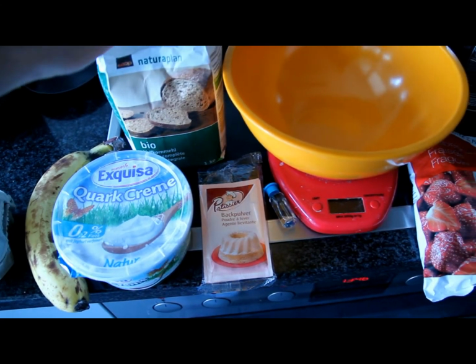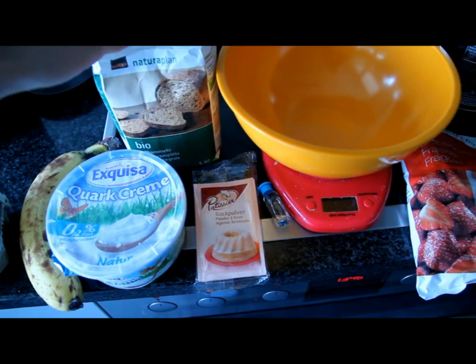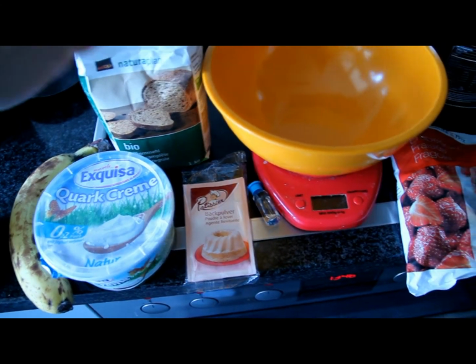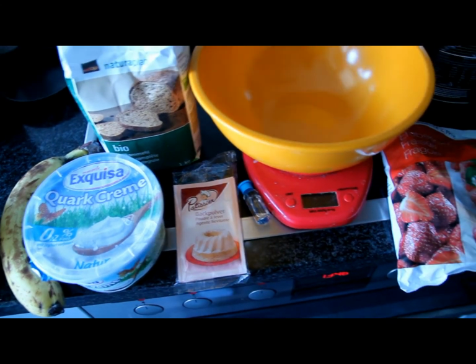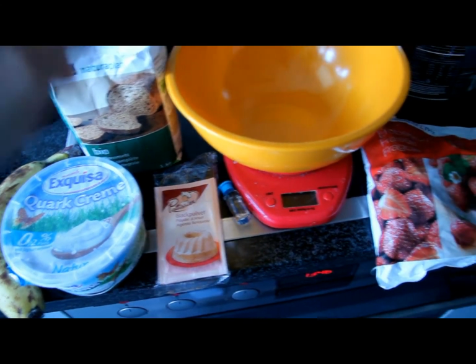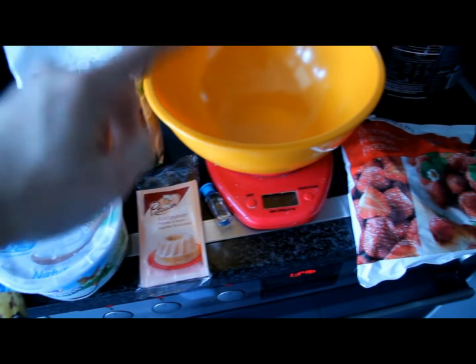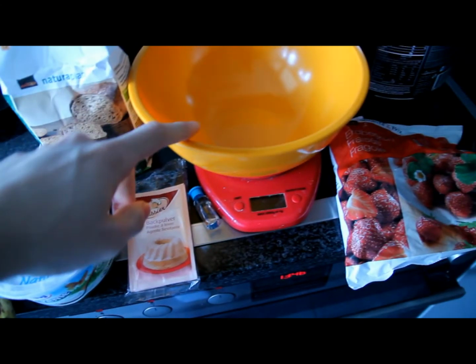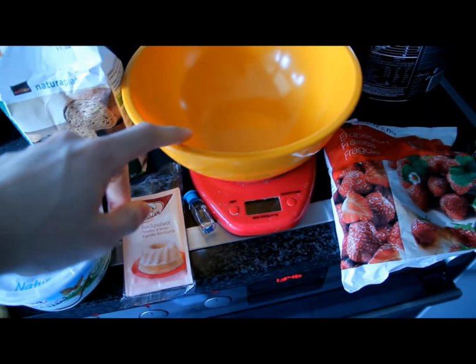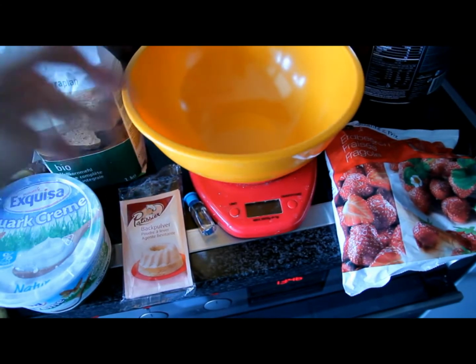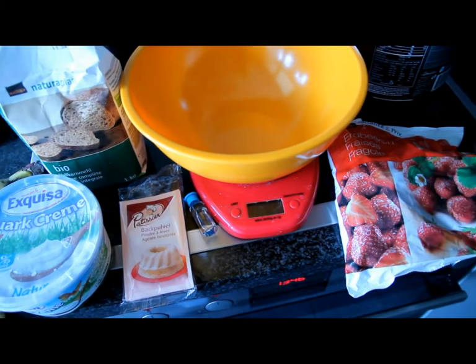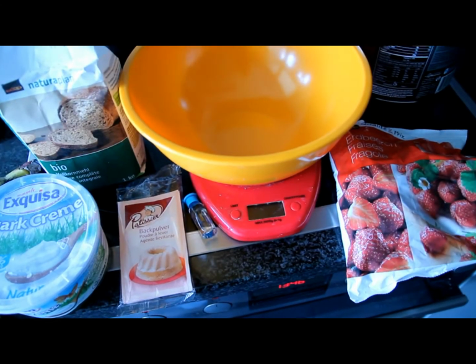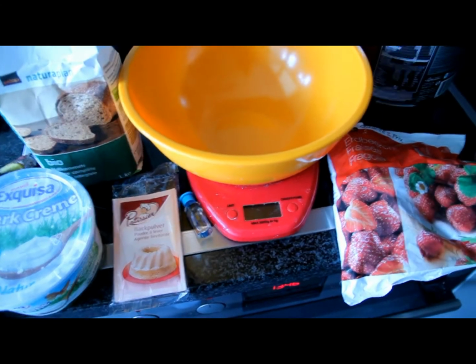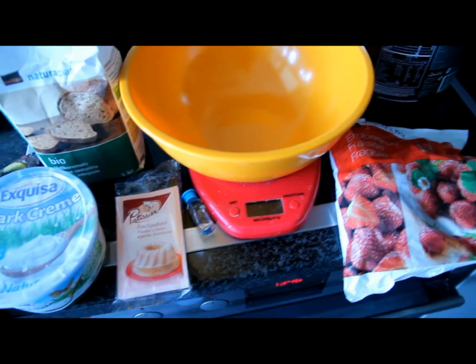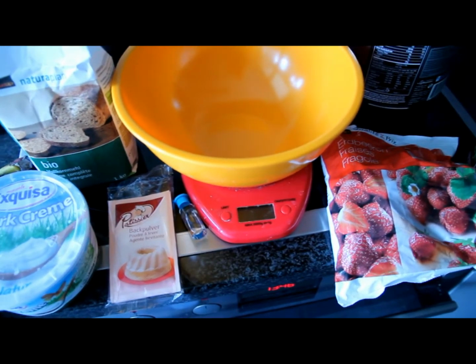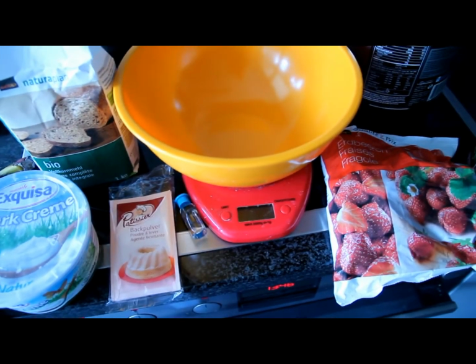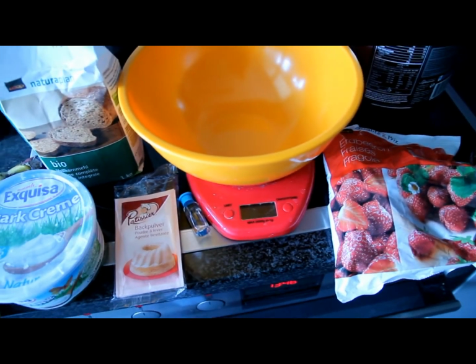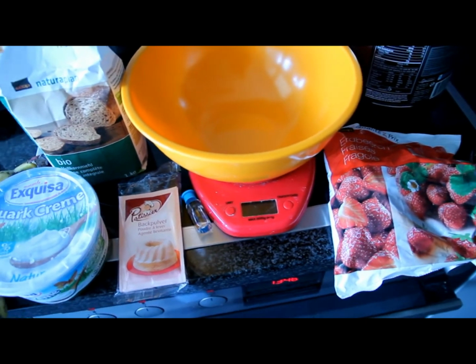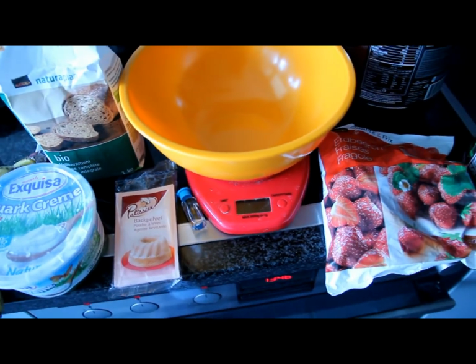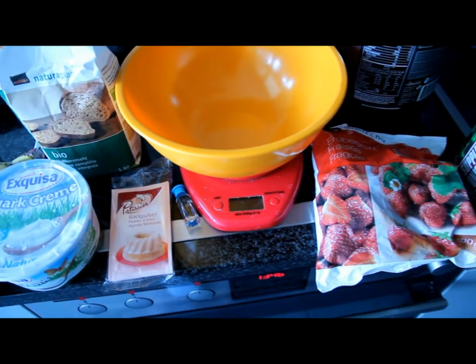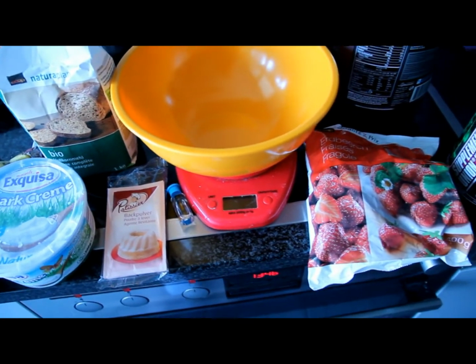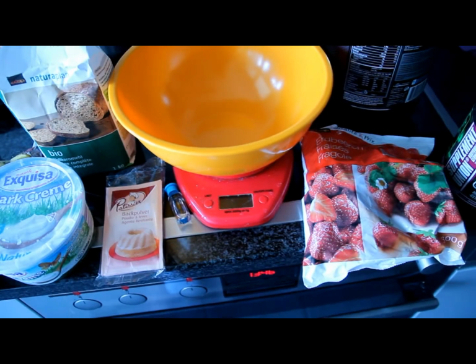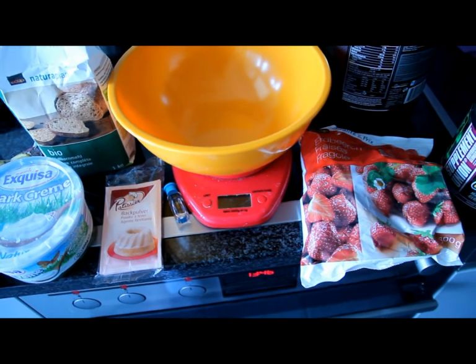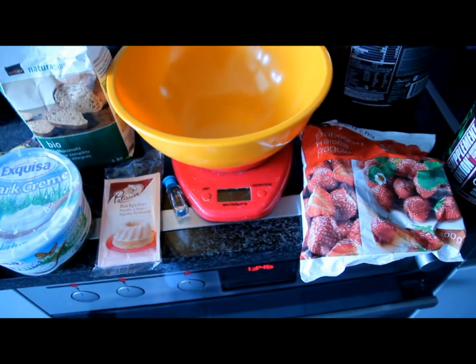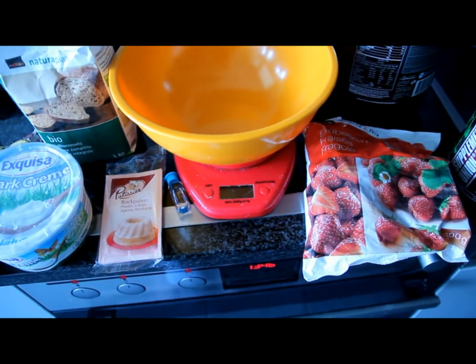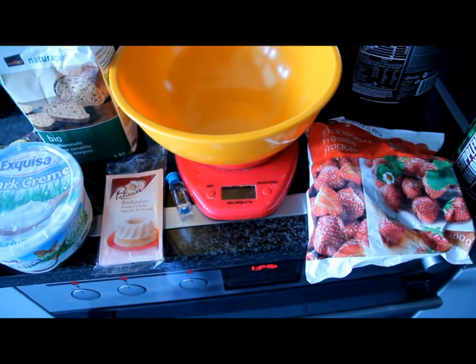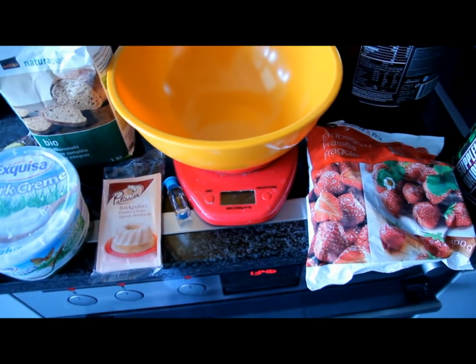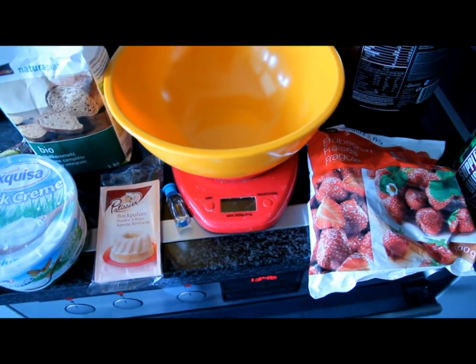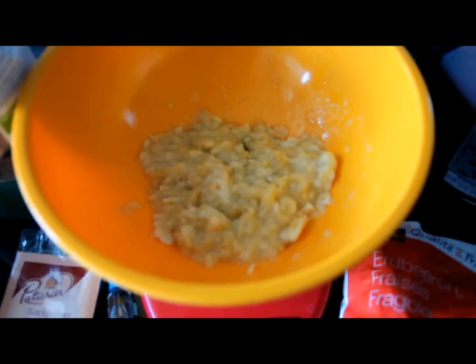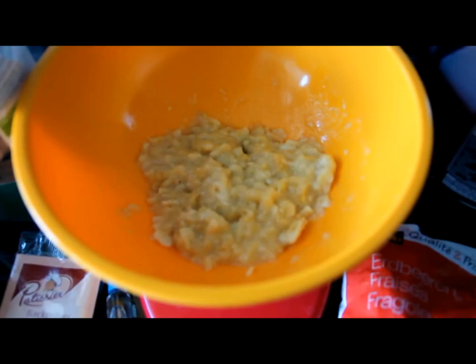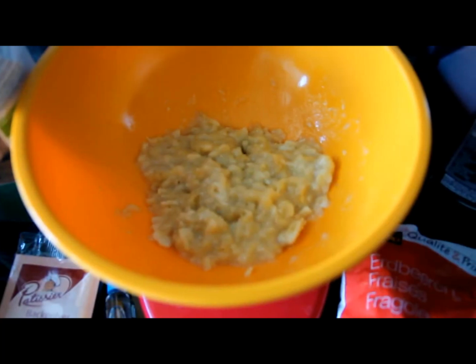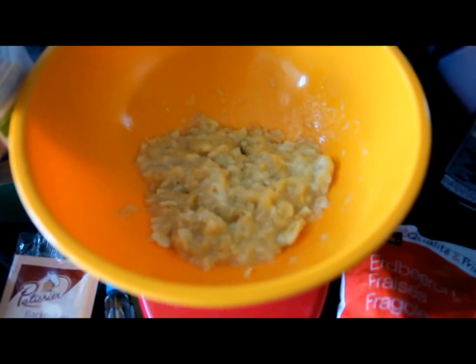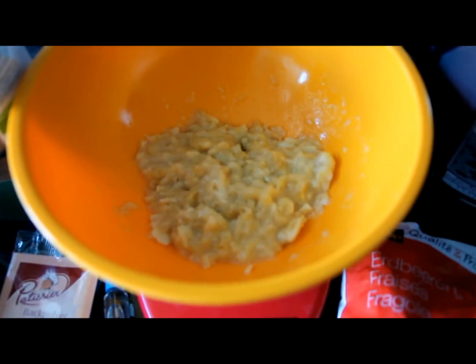Now start with the banana and mash it up, so it looks like this.